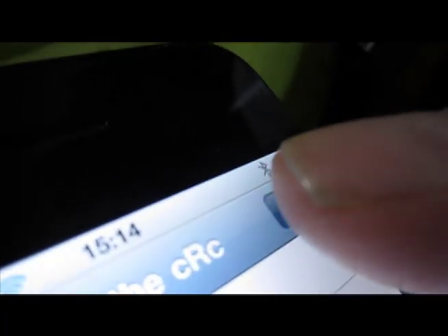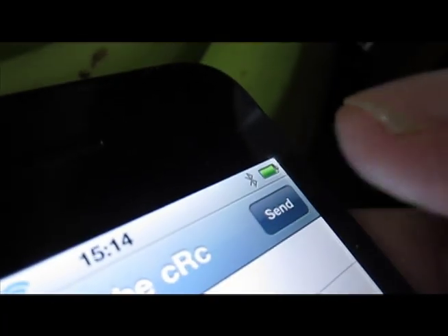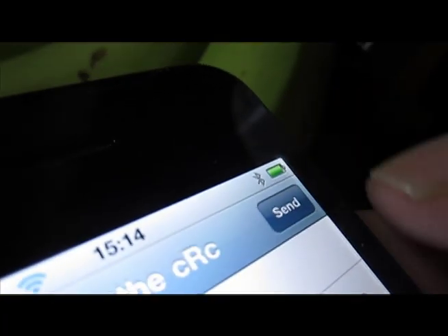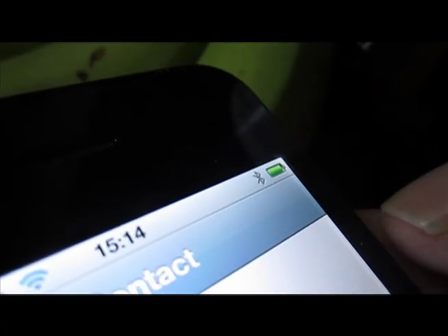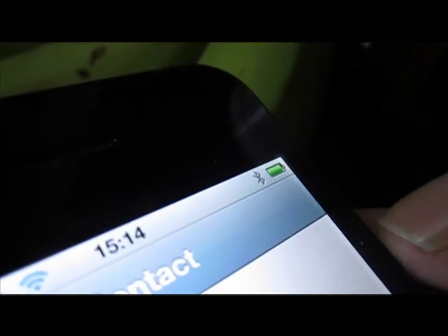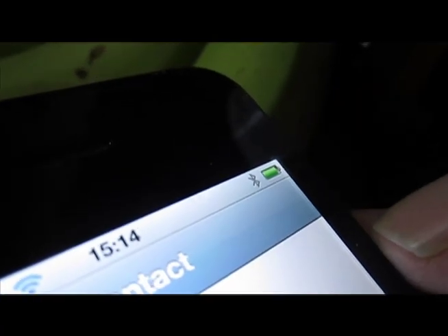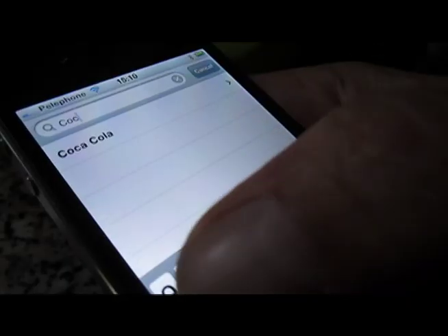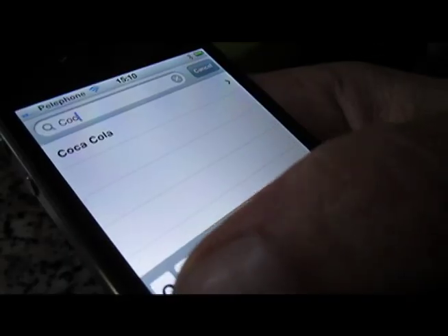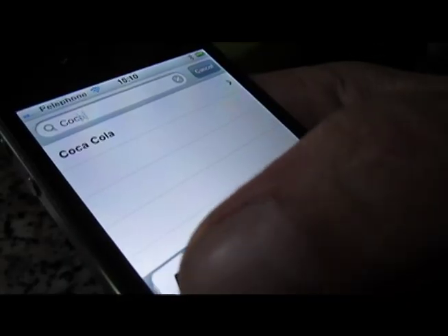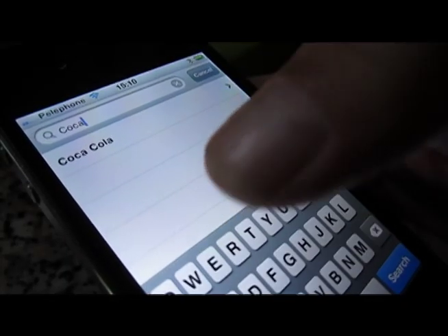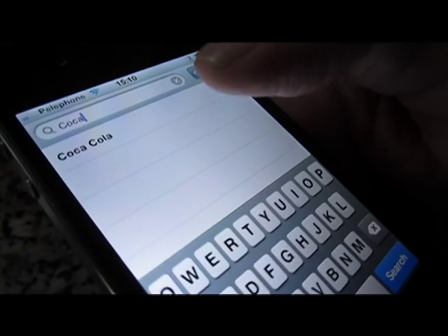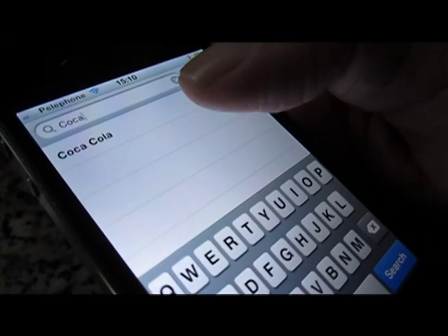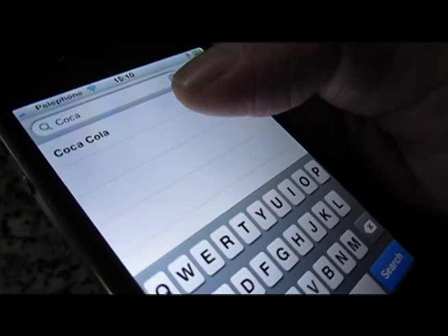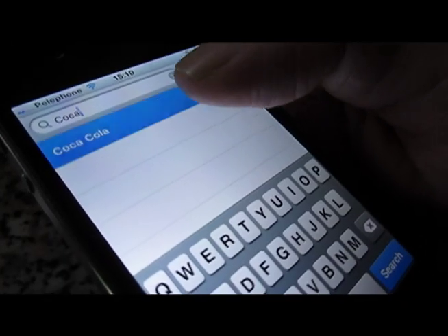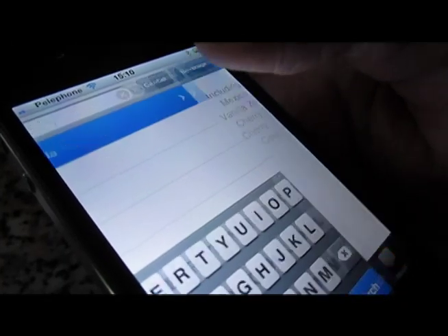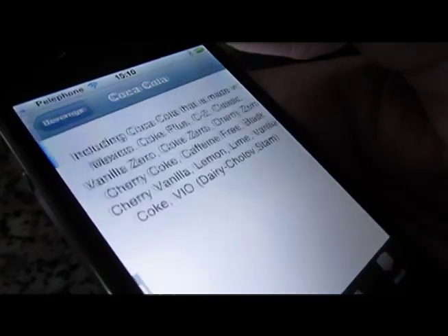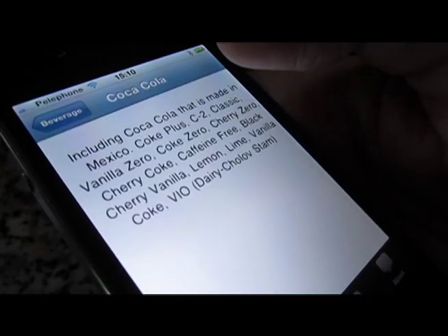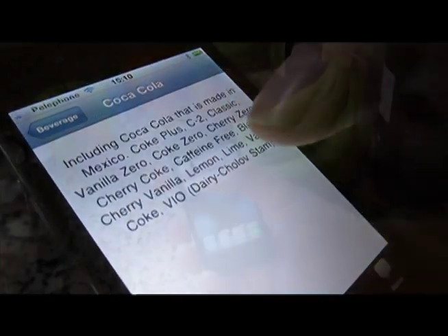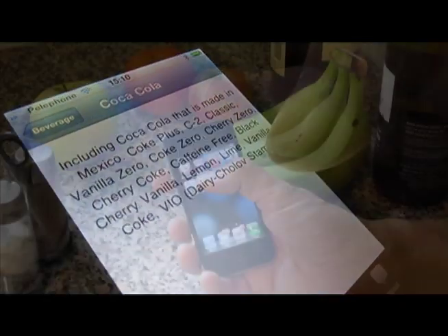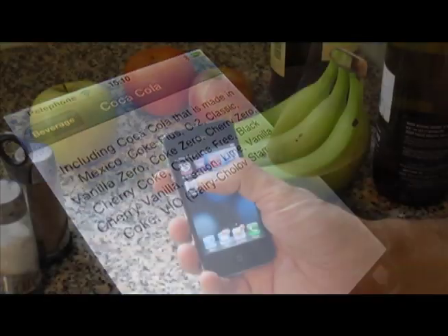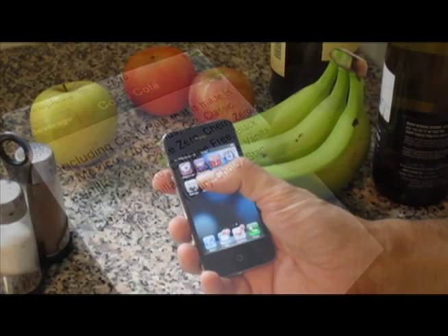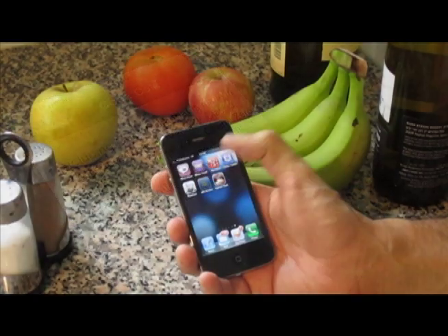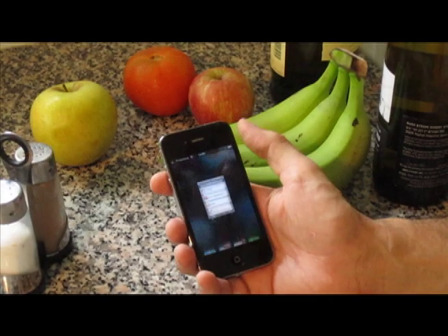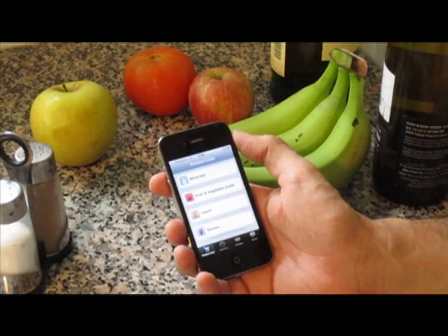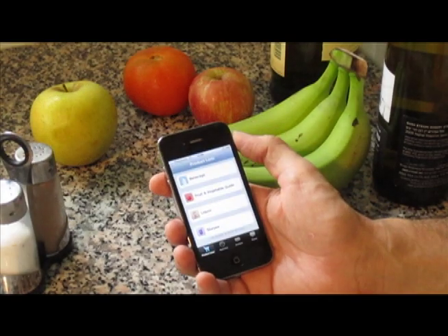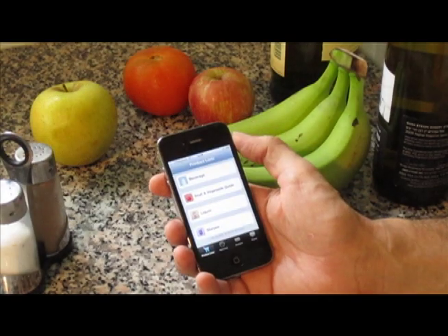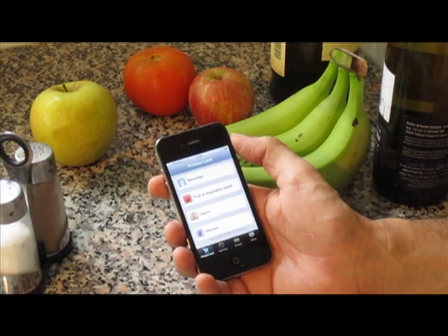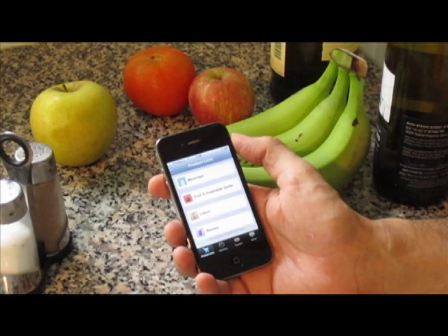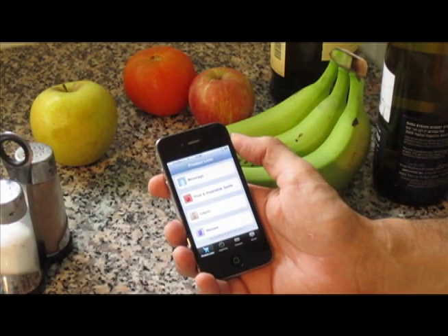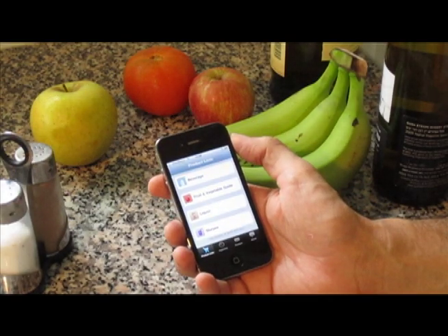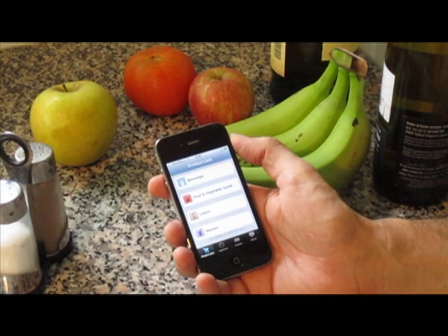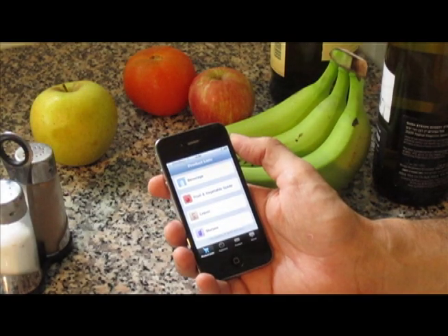CRC Kosher for your iPhone and iPod touch is free, and you can download it from the App Store.